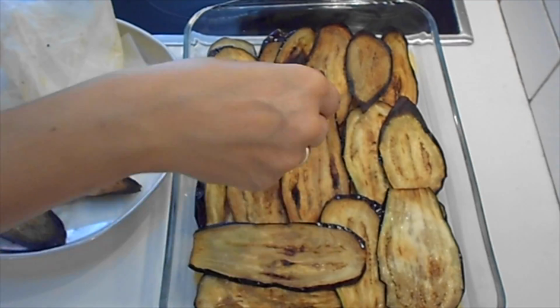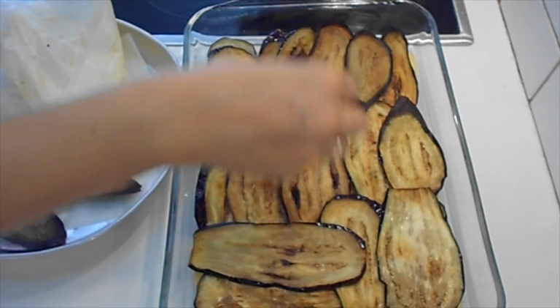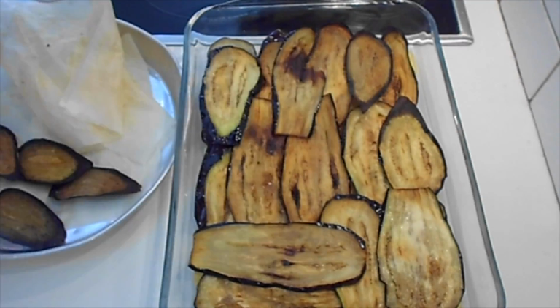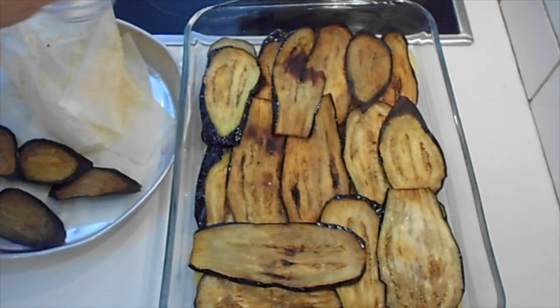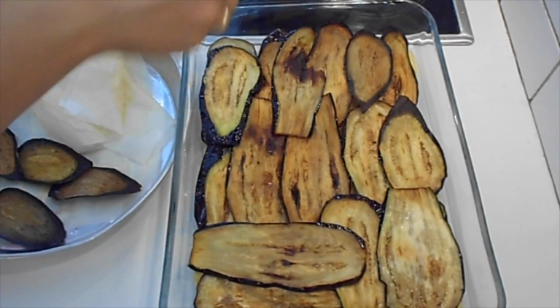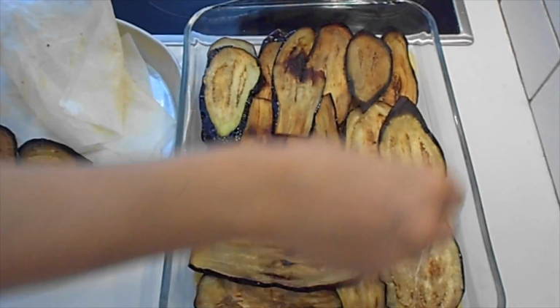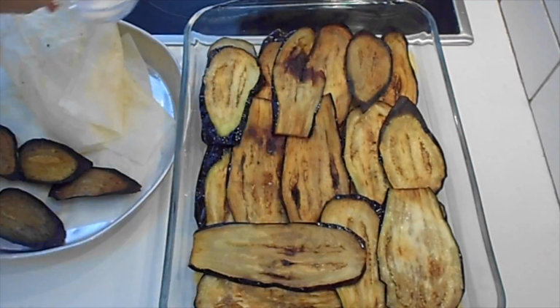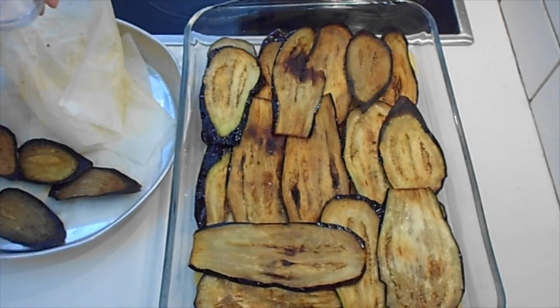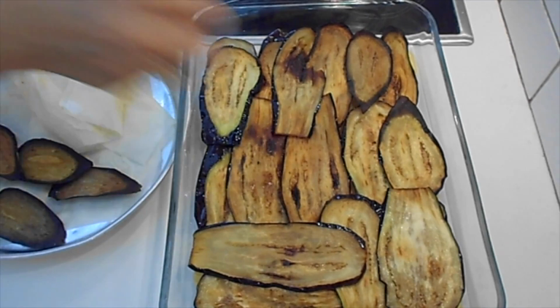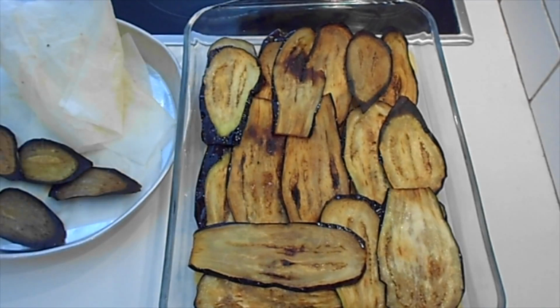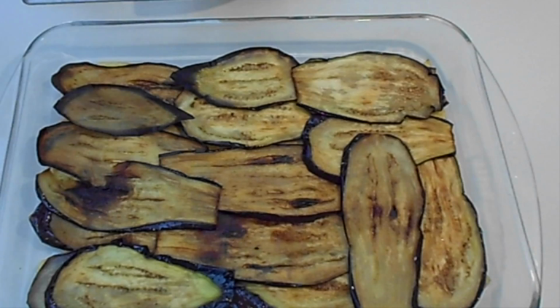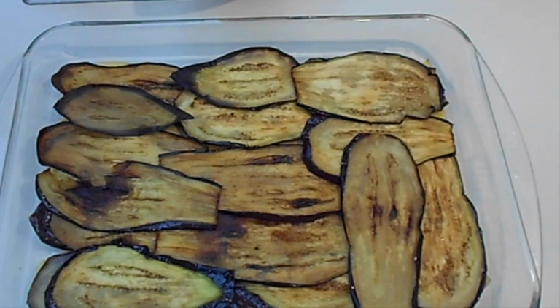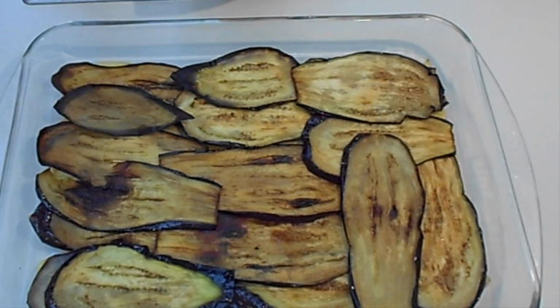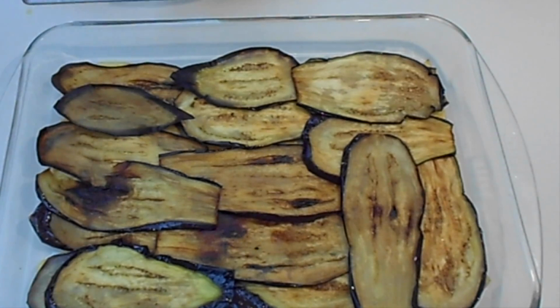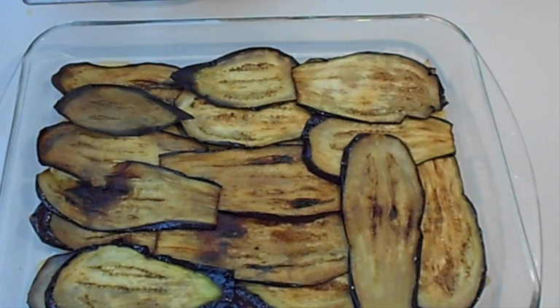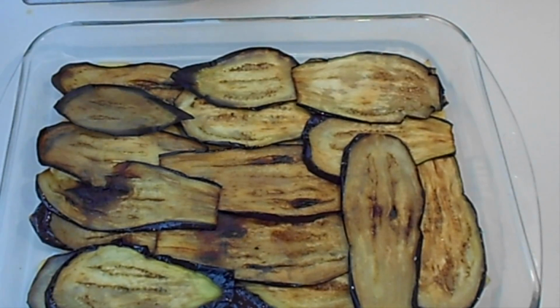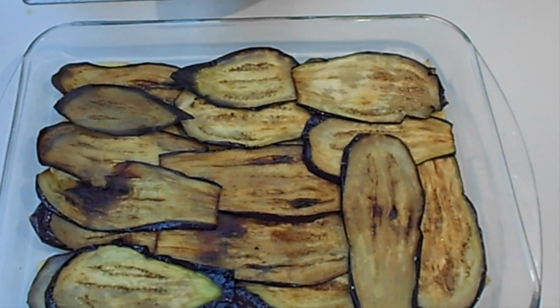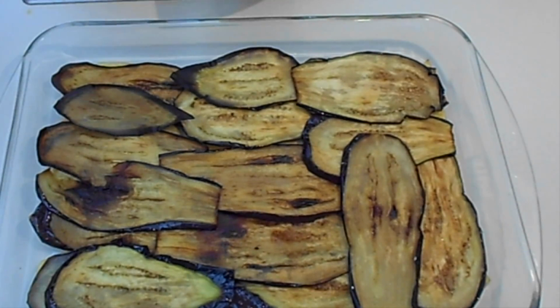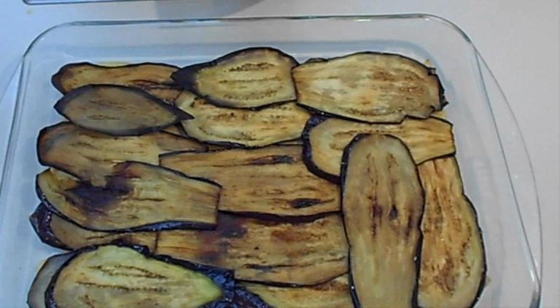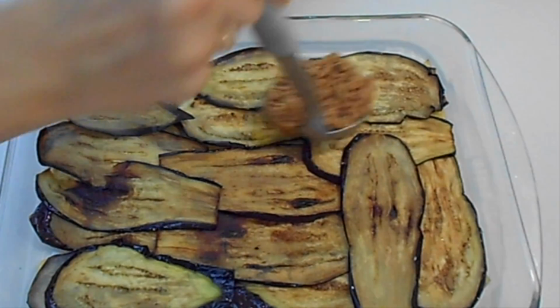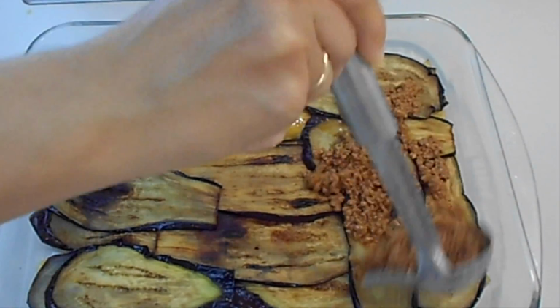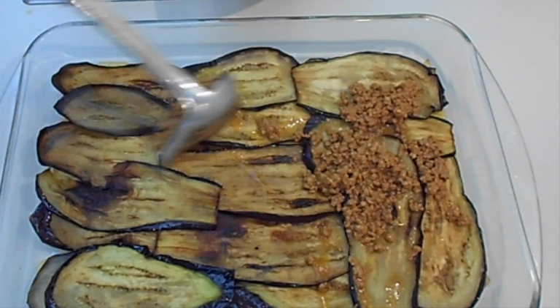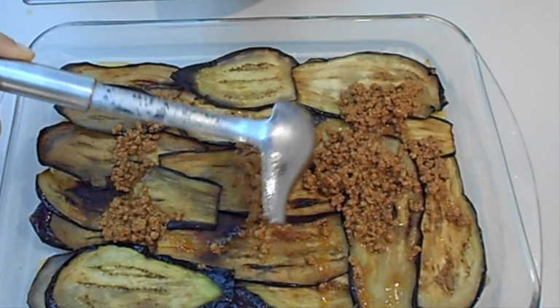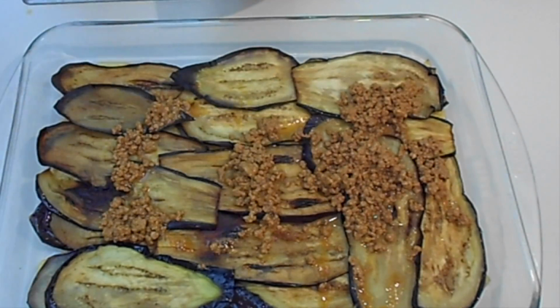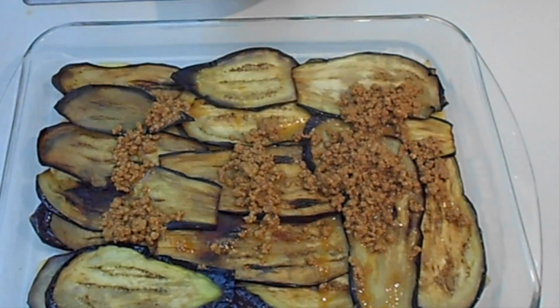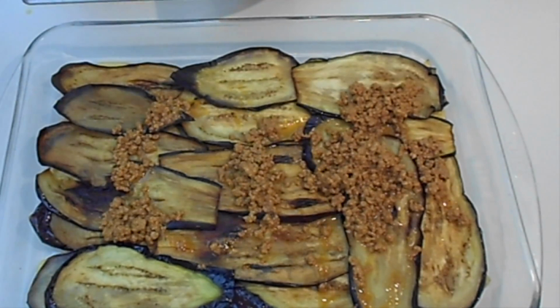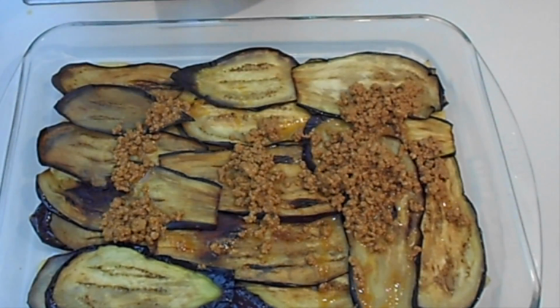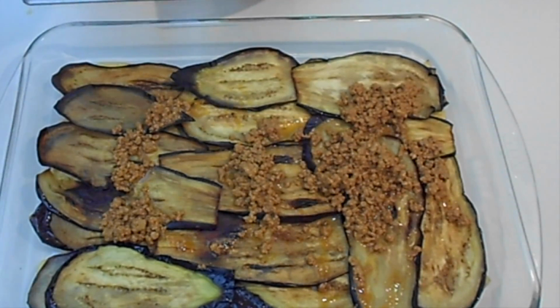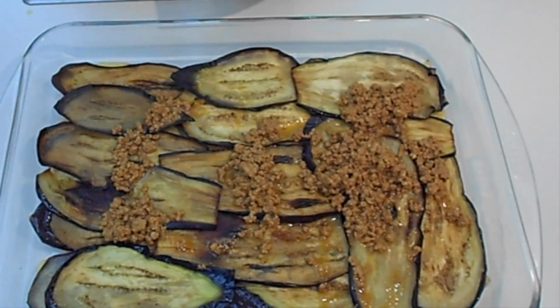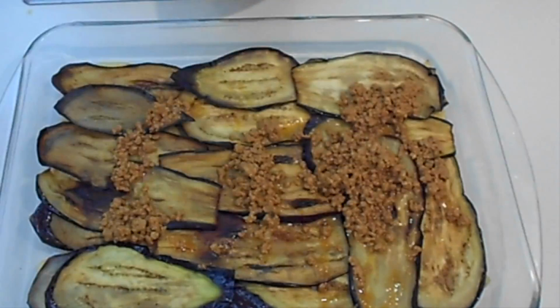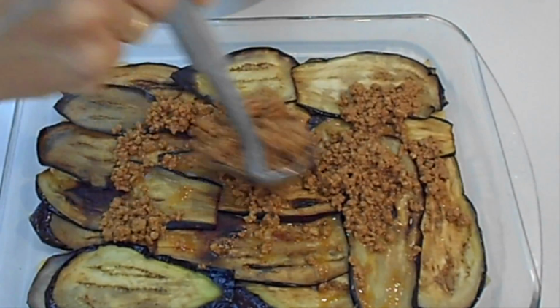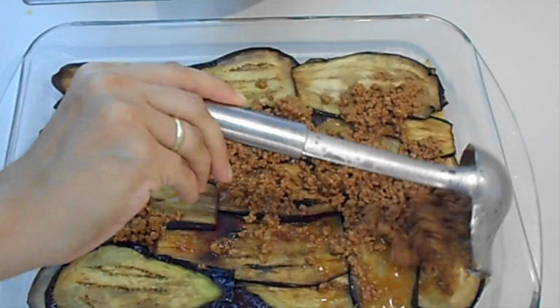Add some salt again and then add the ground beef.